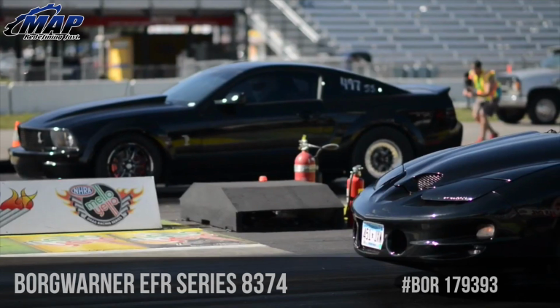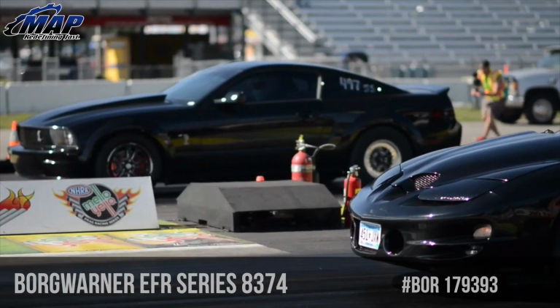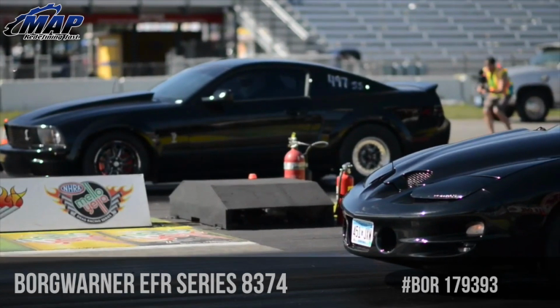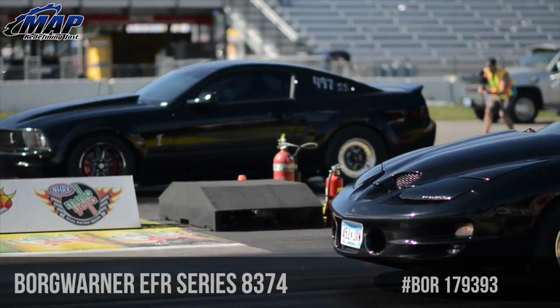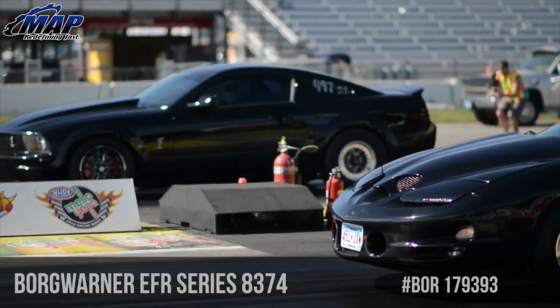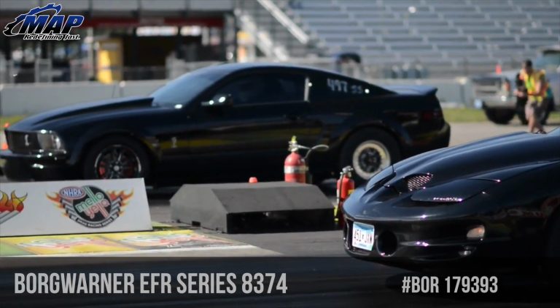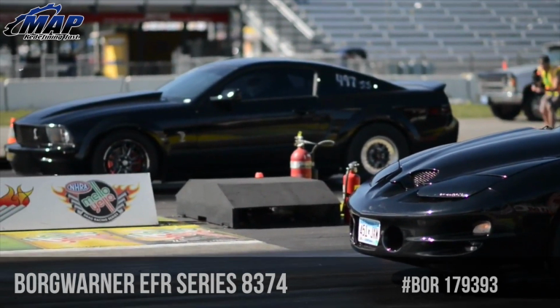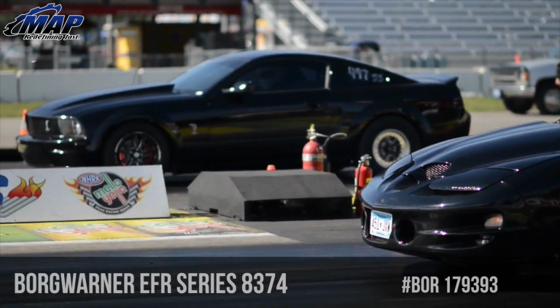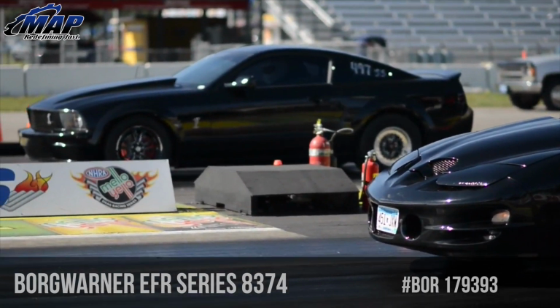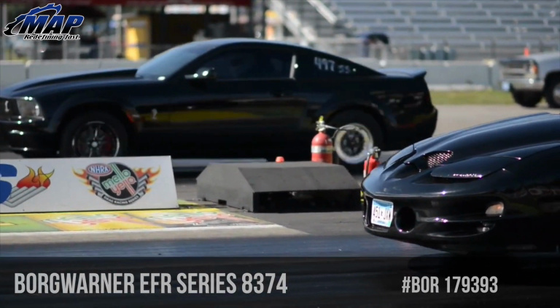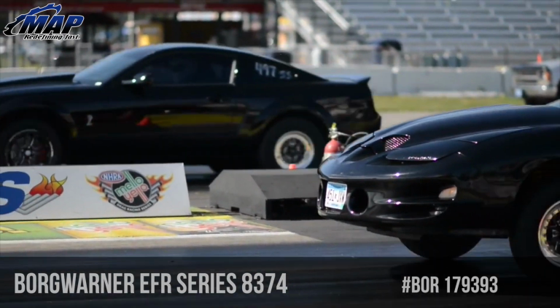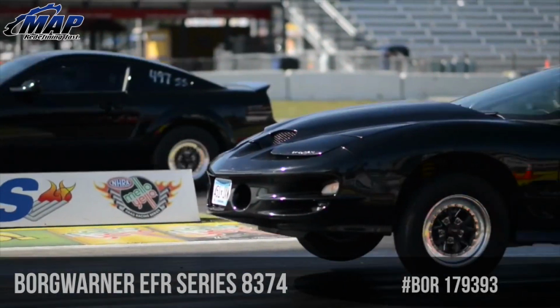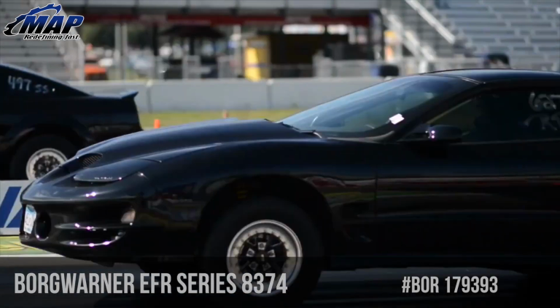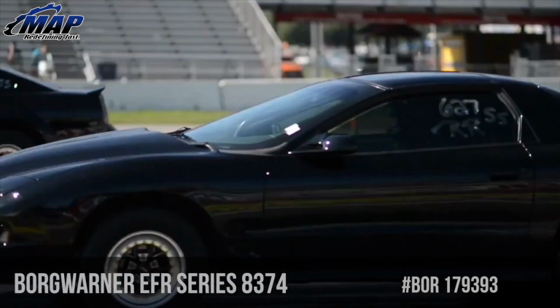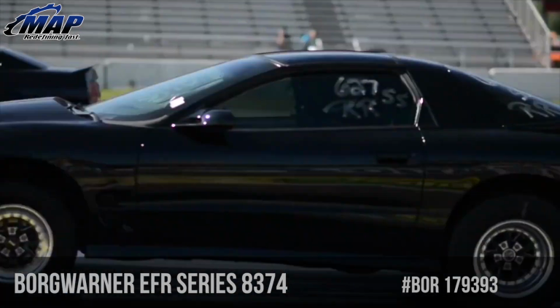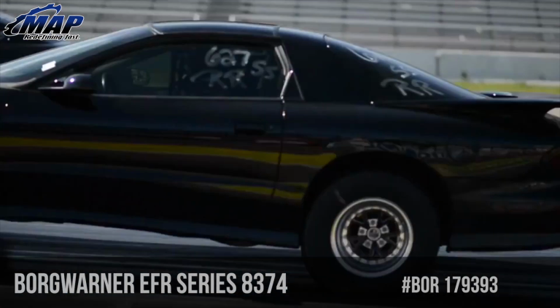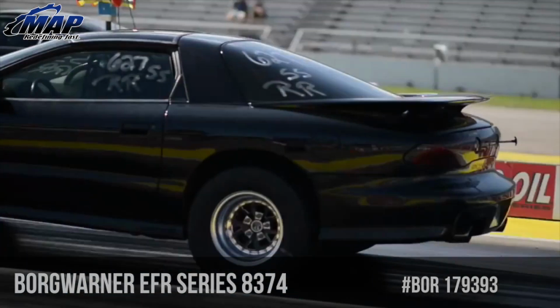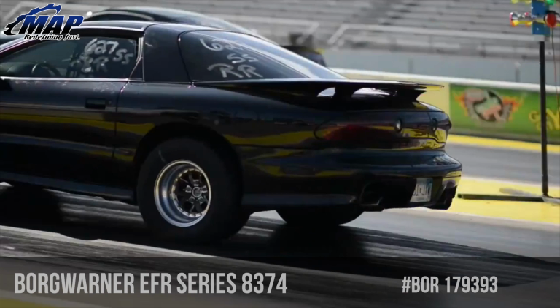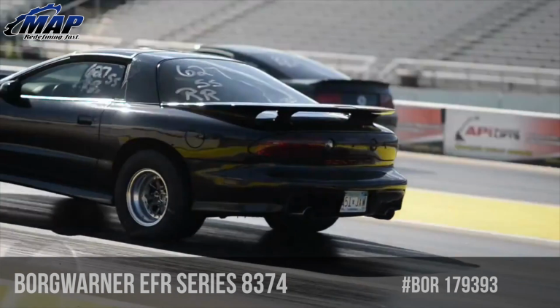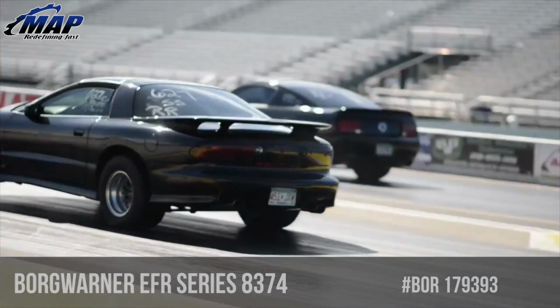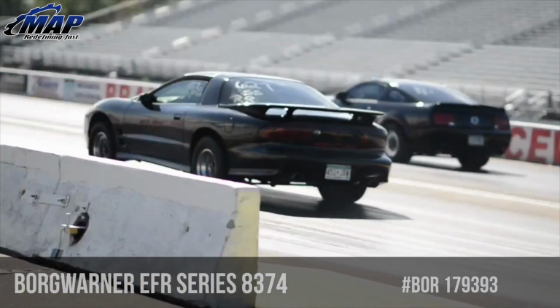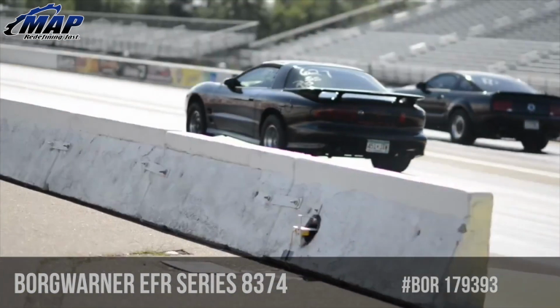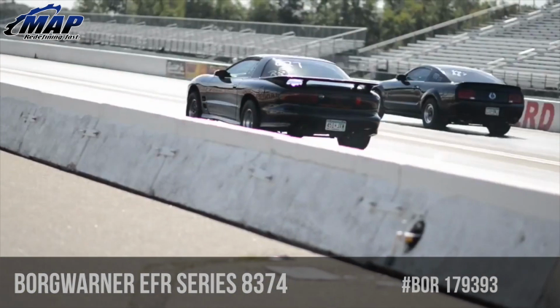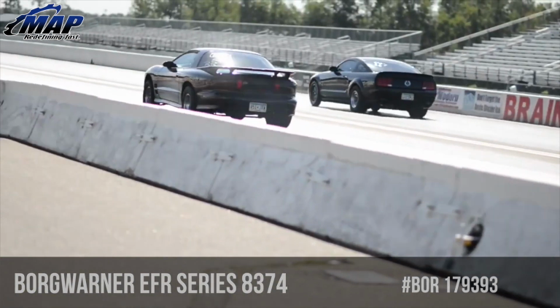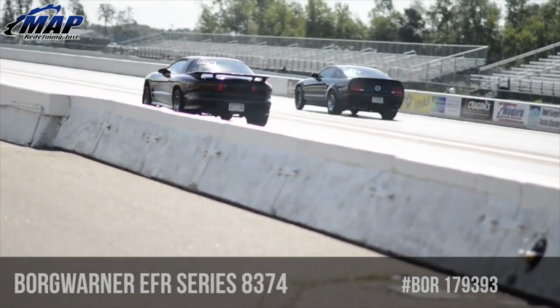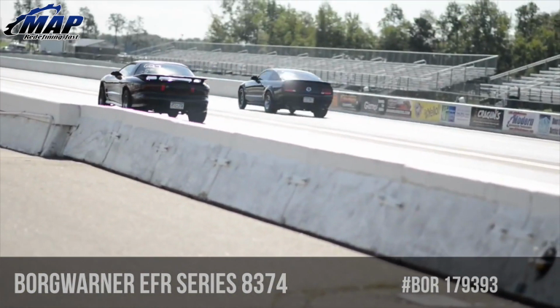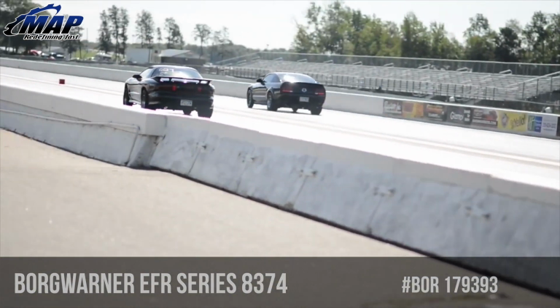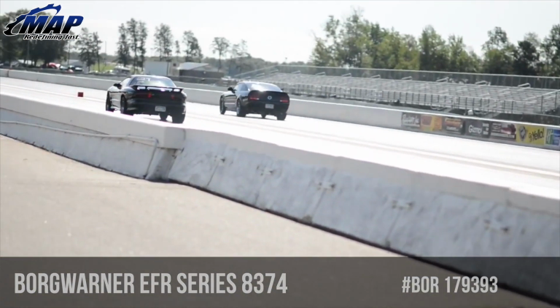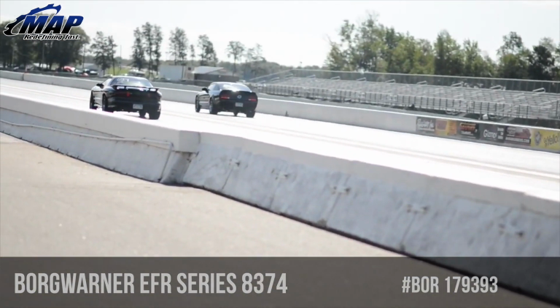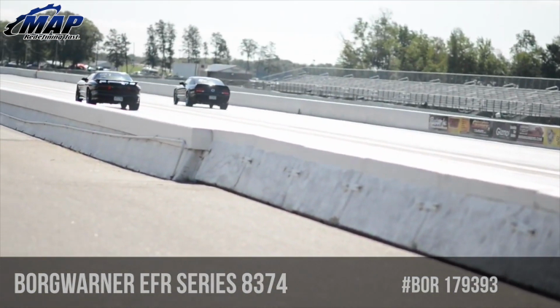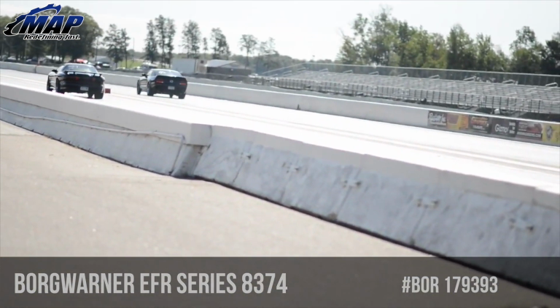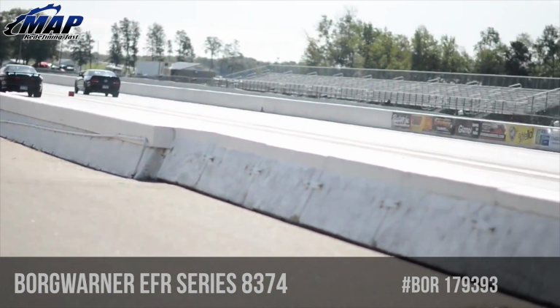And when we say spool fast, we mean it. The torque and response numbers on these turbos are neck-breaking at any boost level.